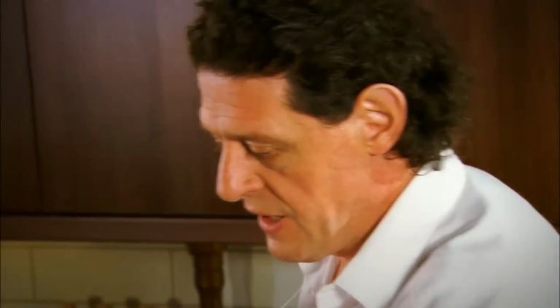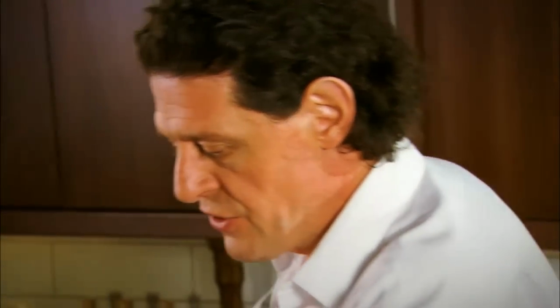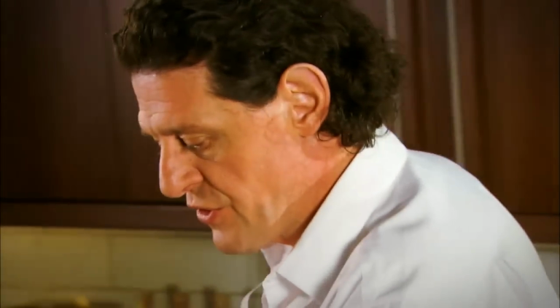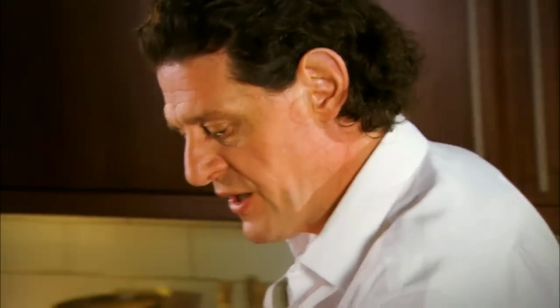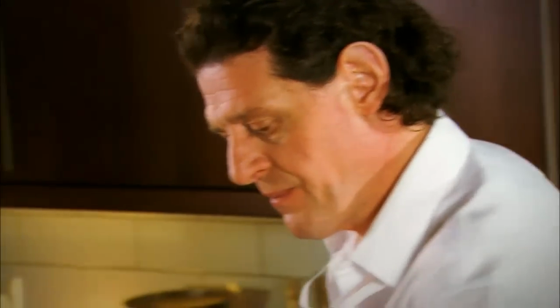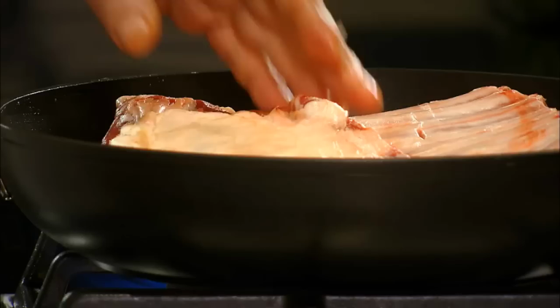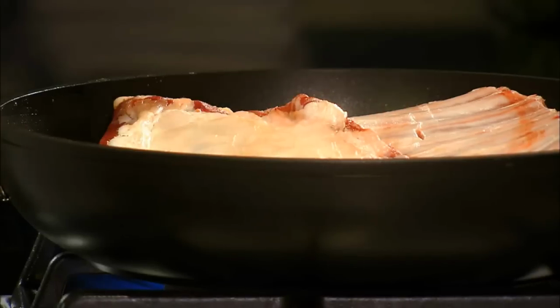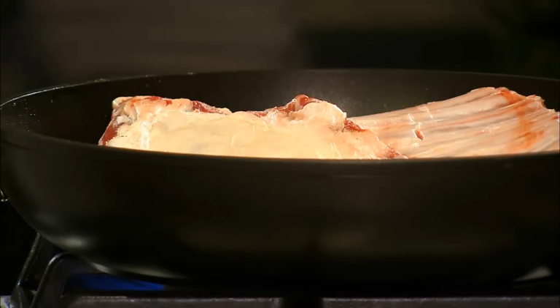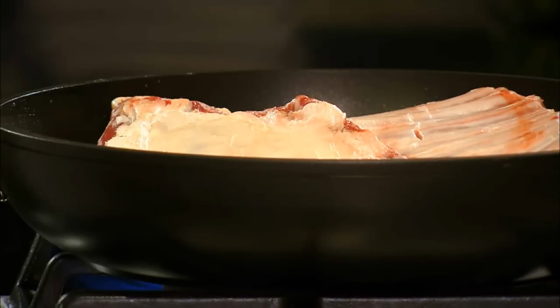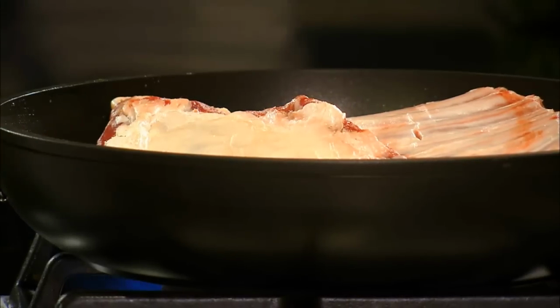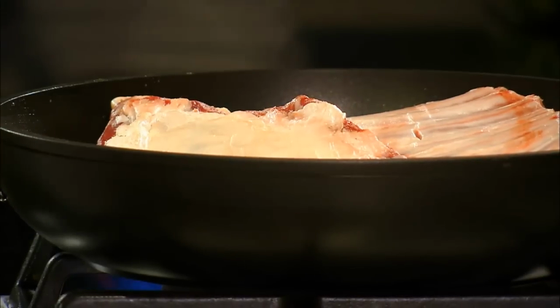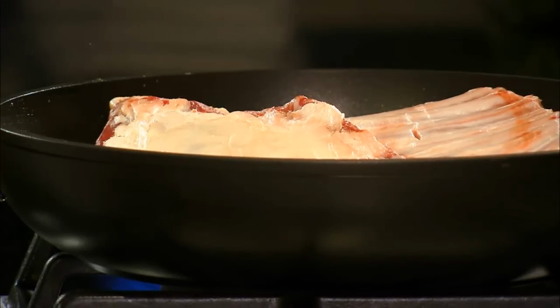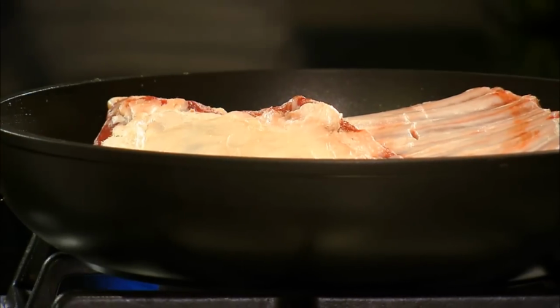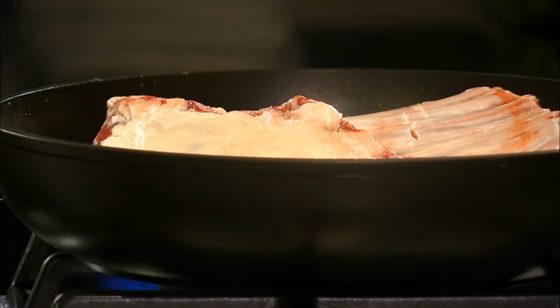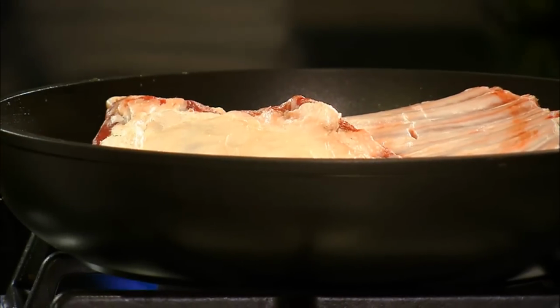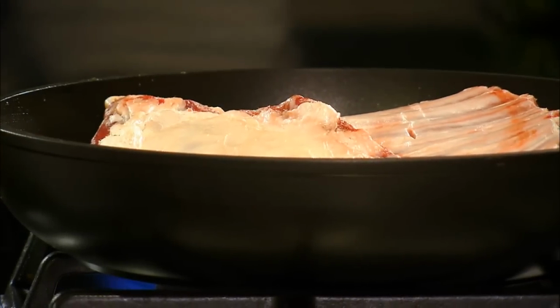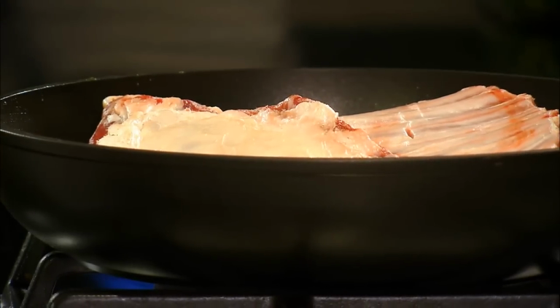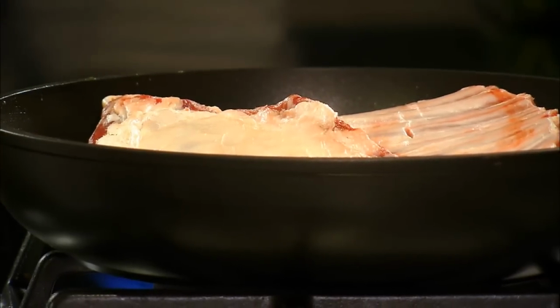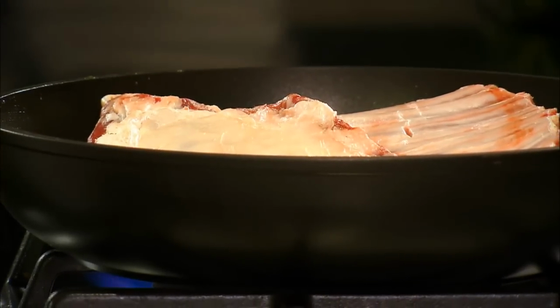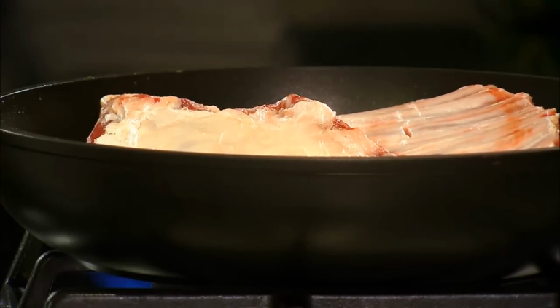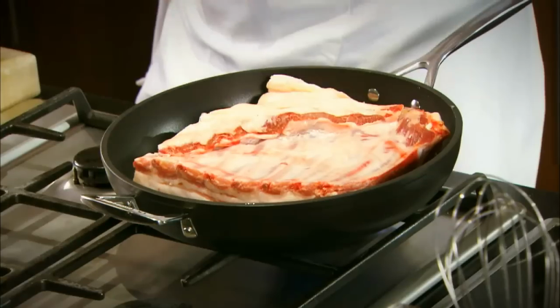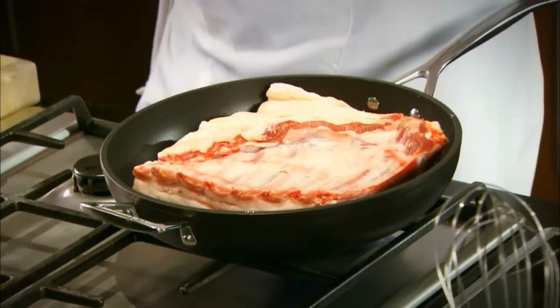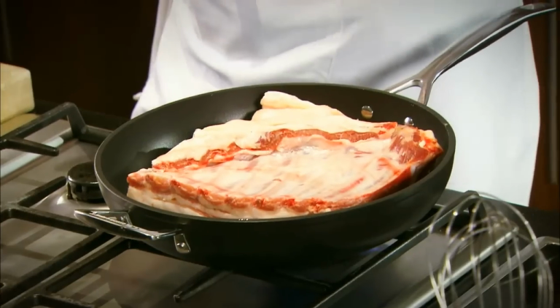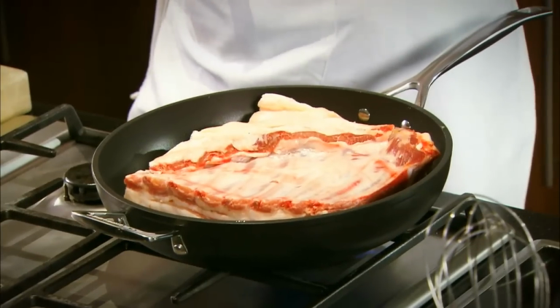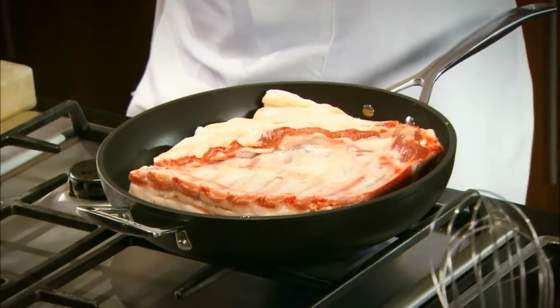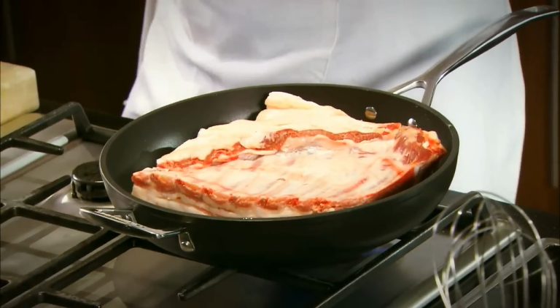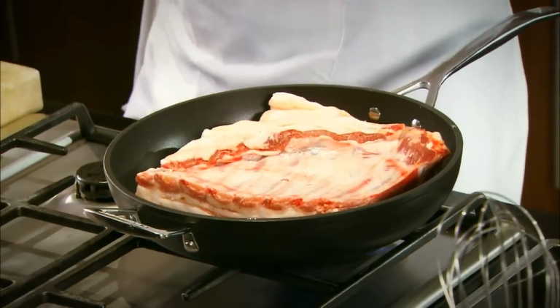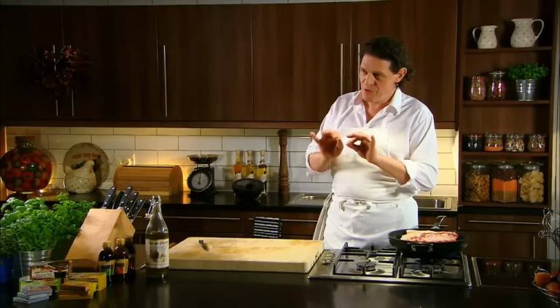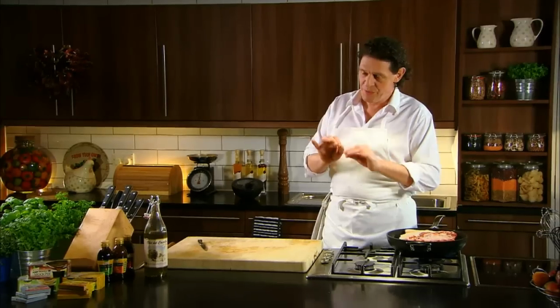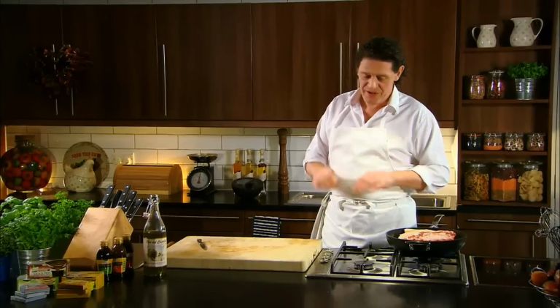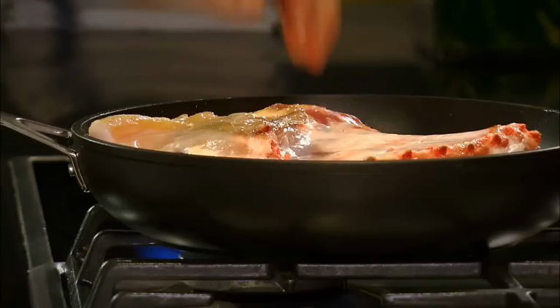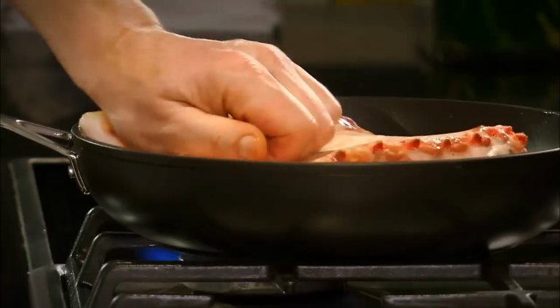Keep the bones in — don't take the bones off. Use that as your rack, which you would normally sit it on.